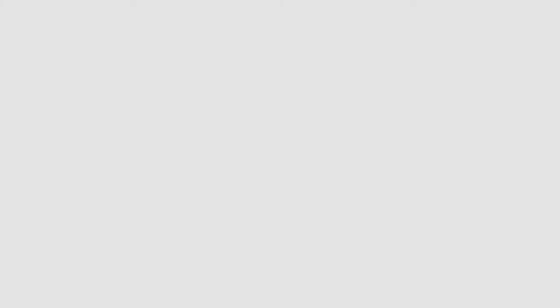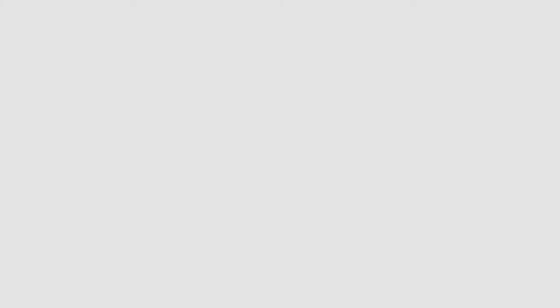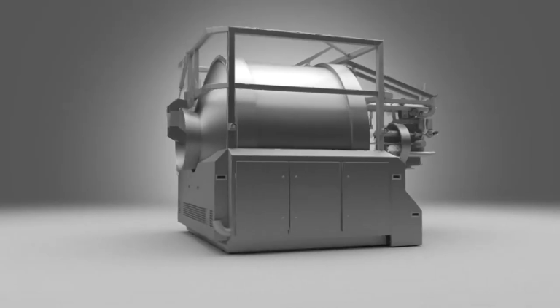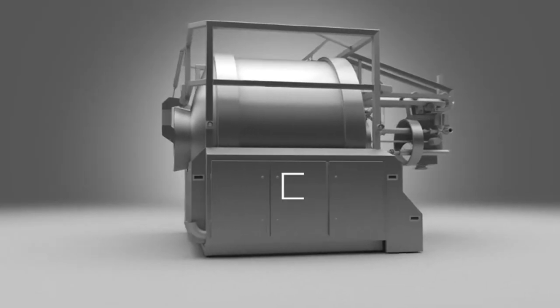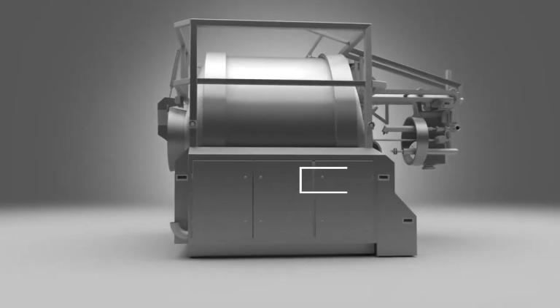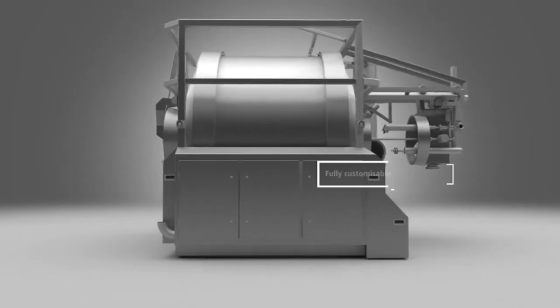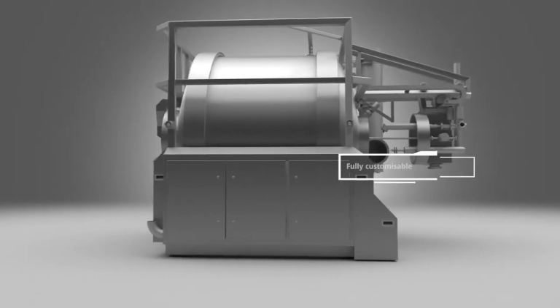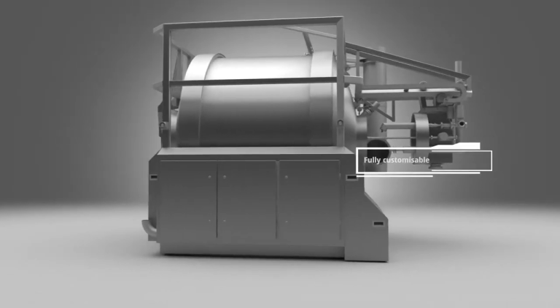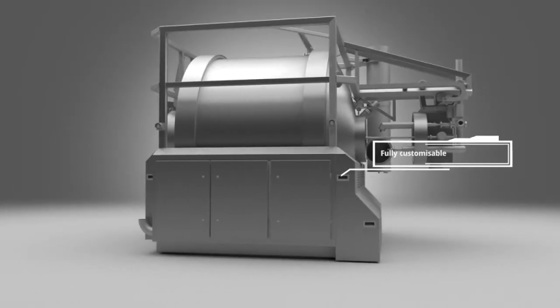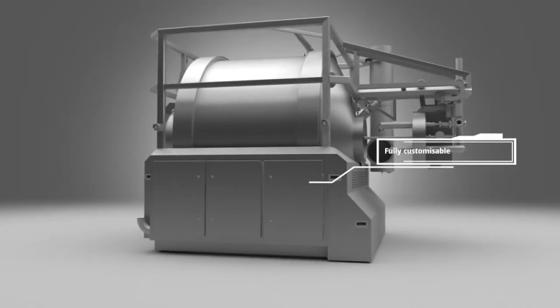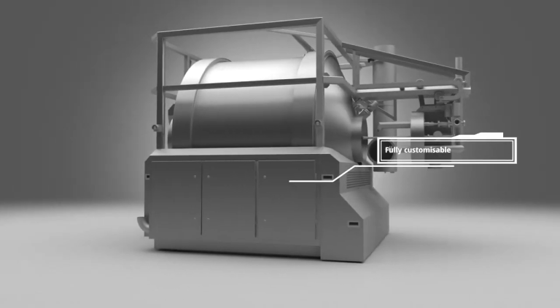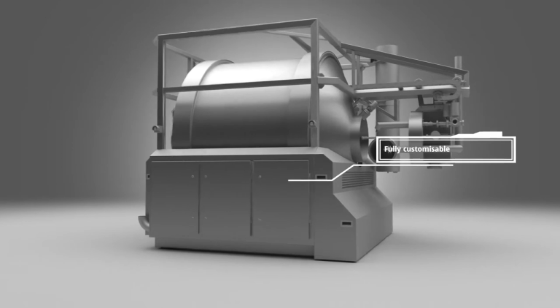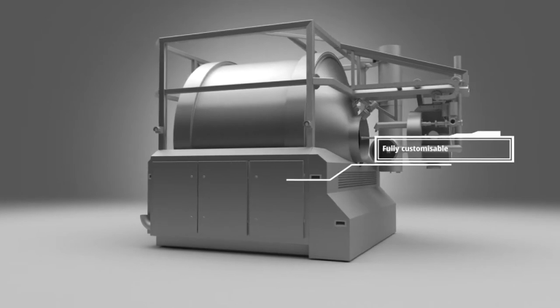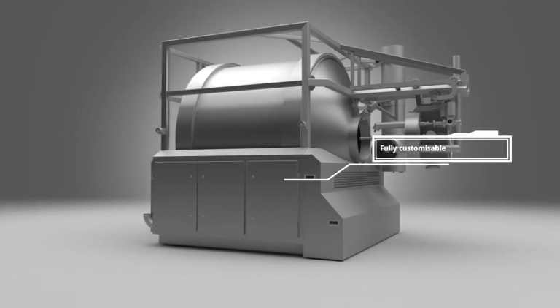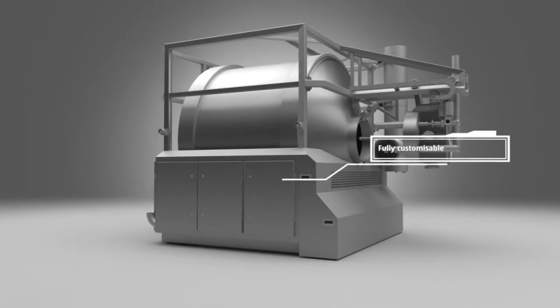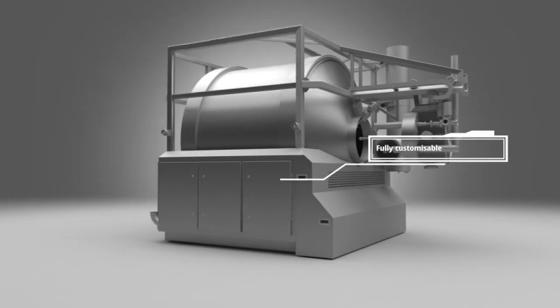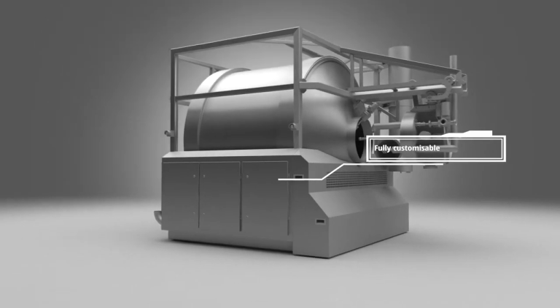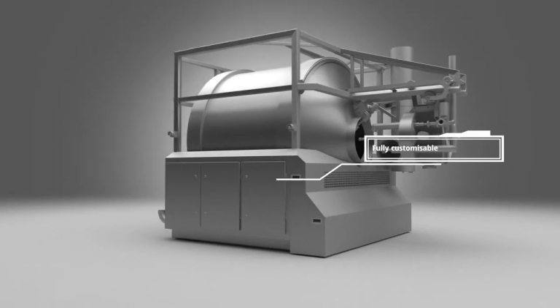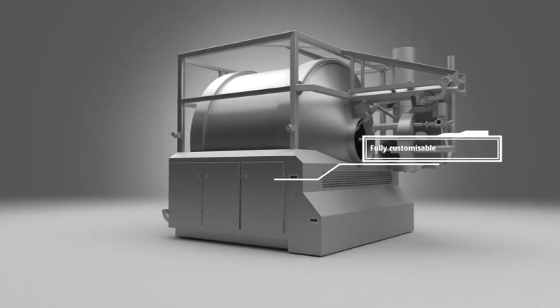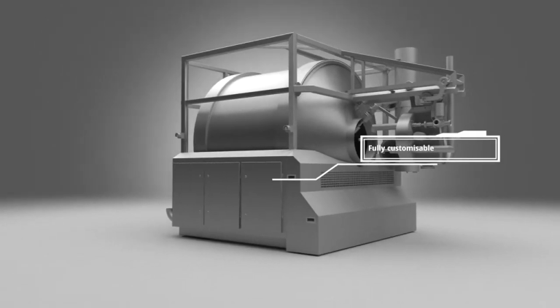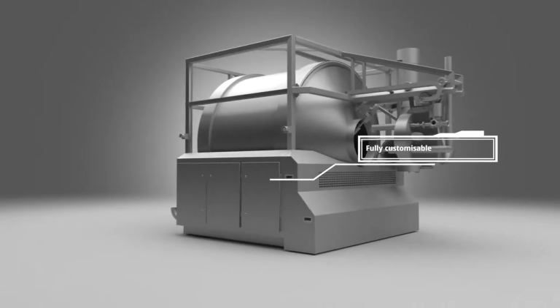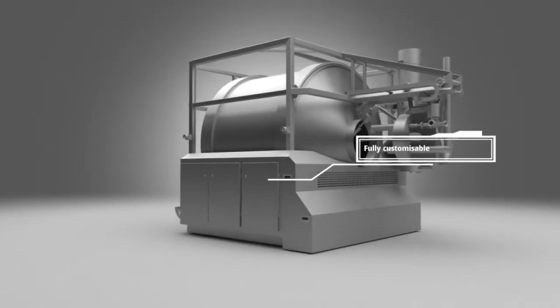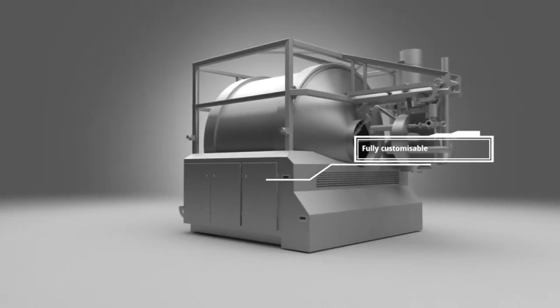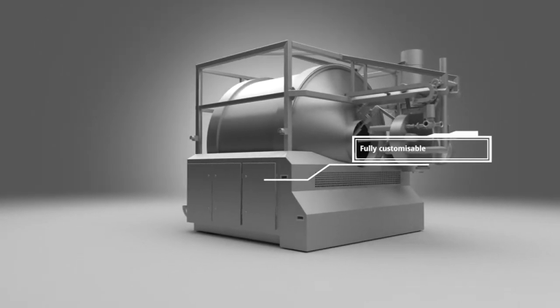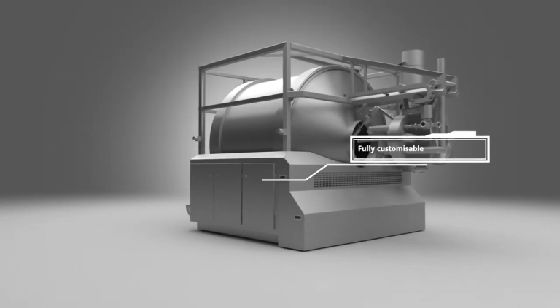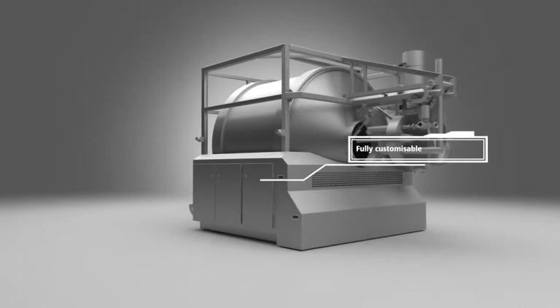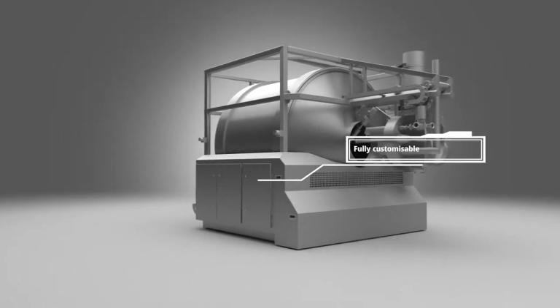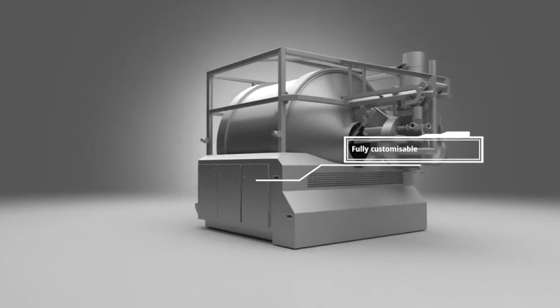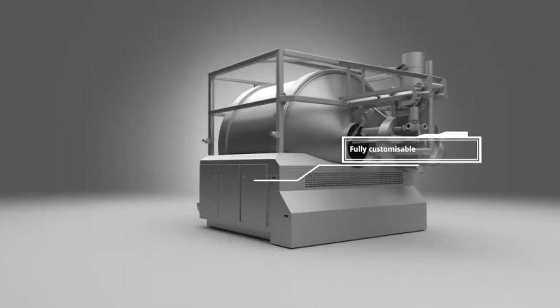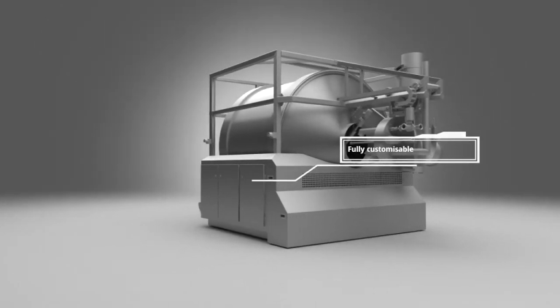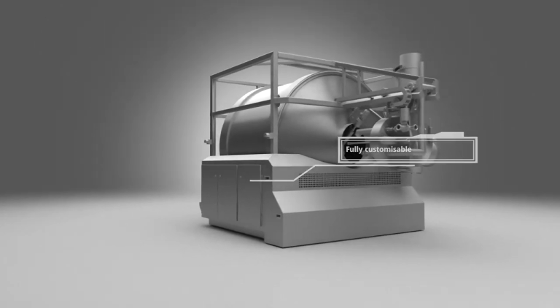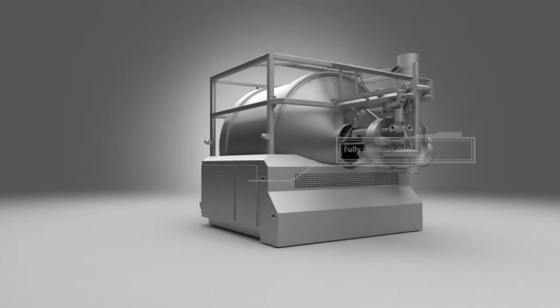Dormeor's ability to completely customize your cryogenic tumblers means they are the ideal solution for your production.